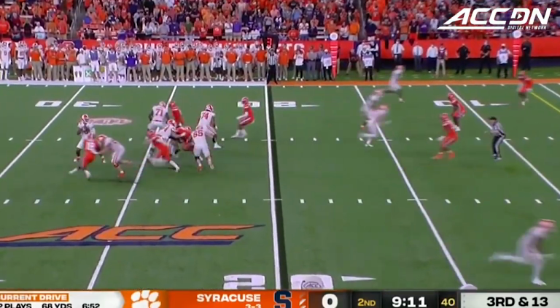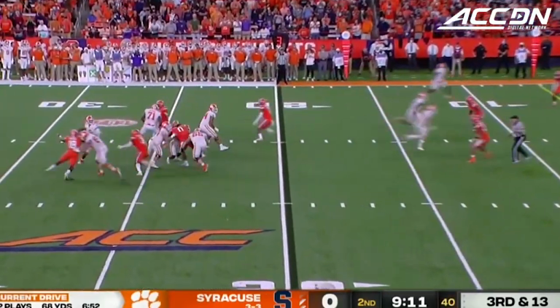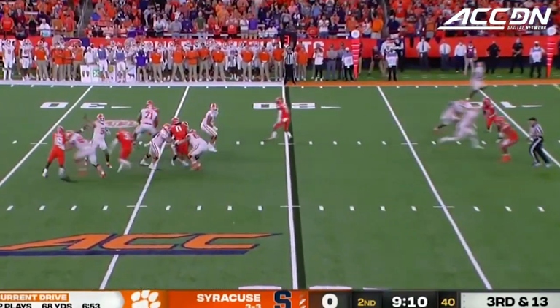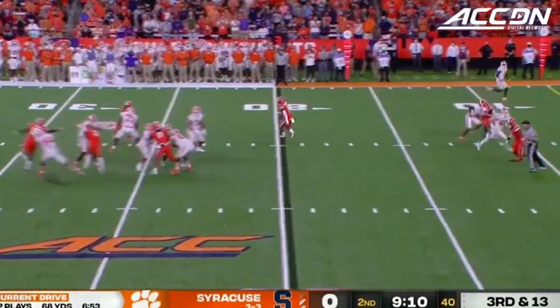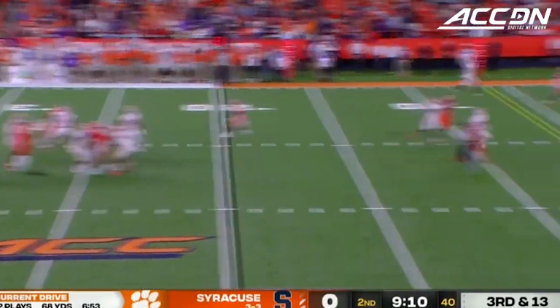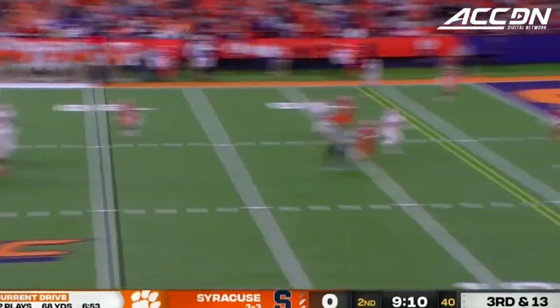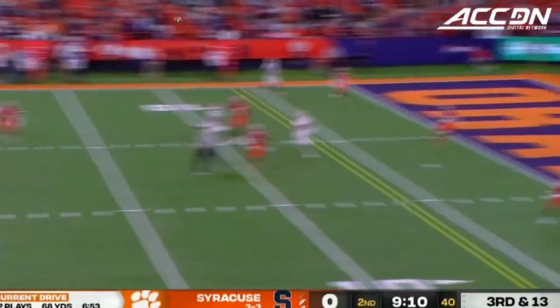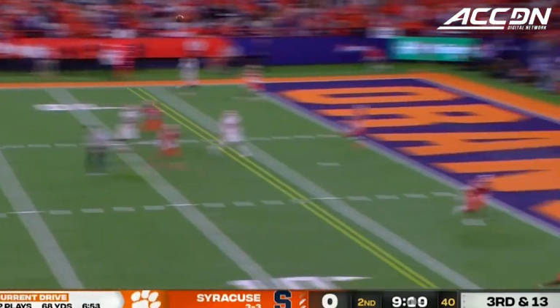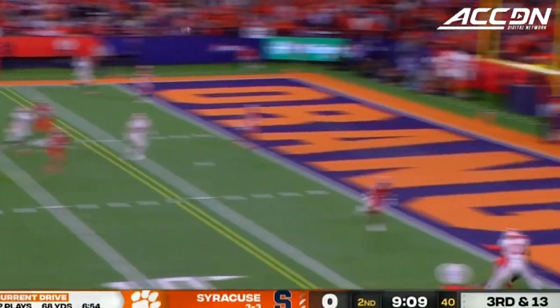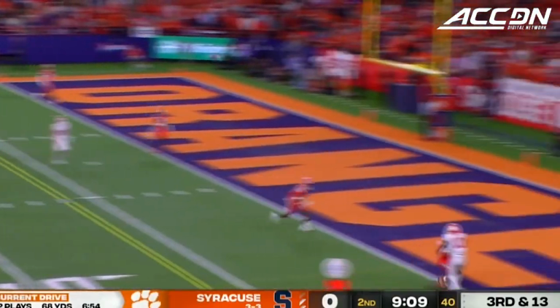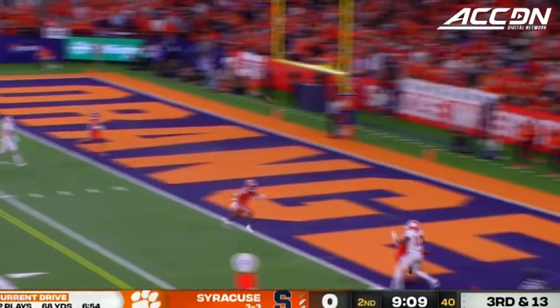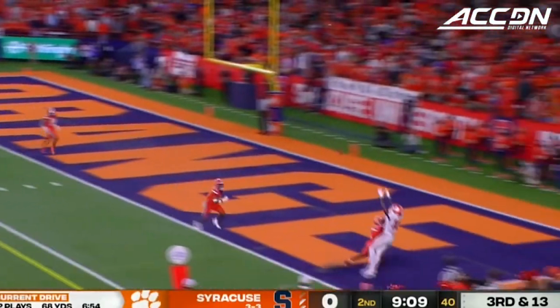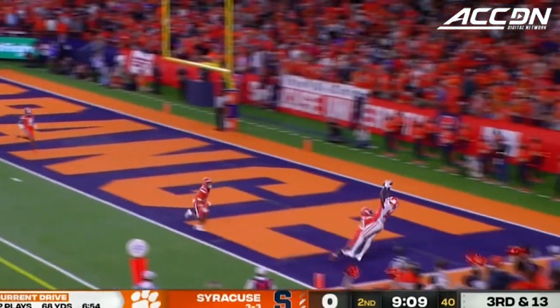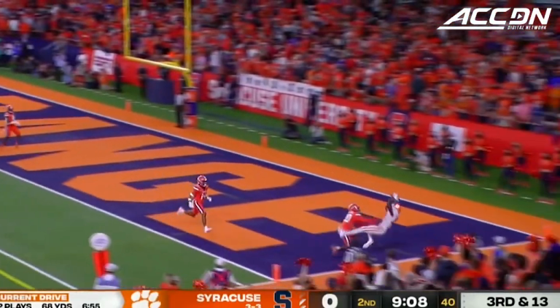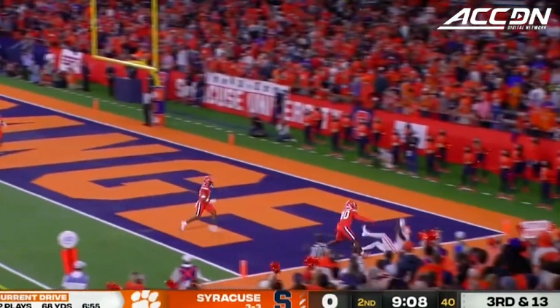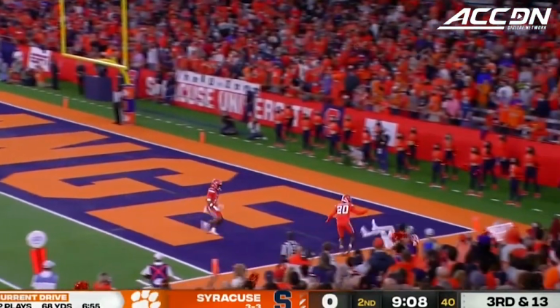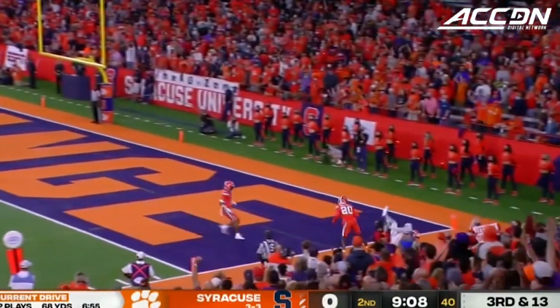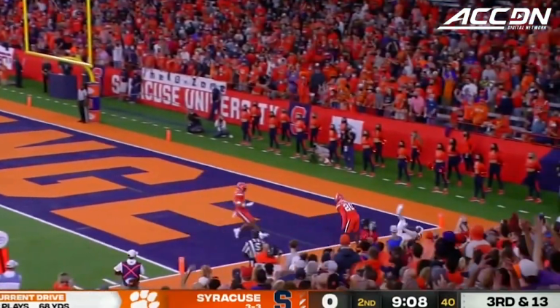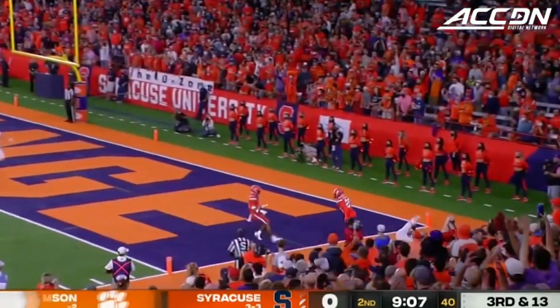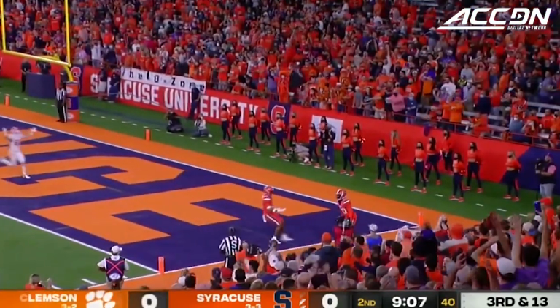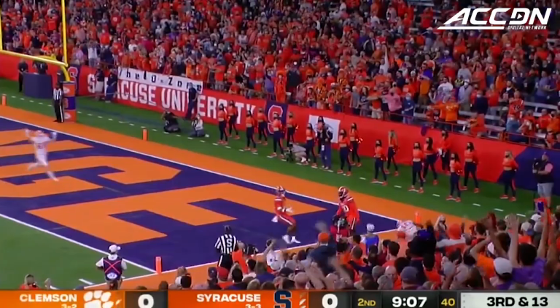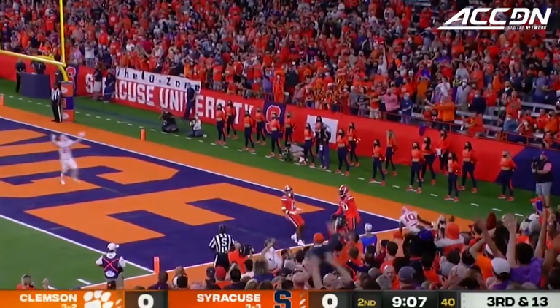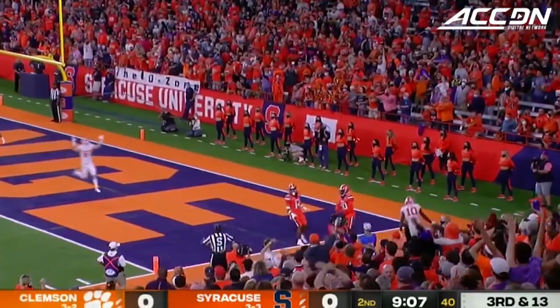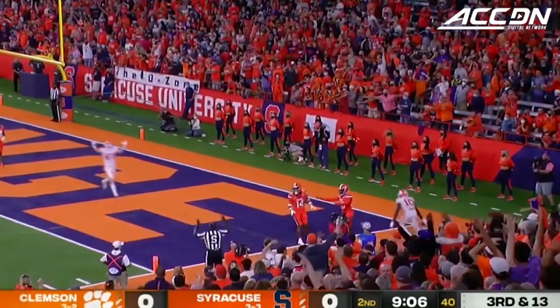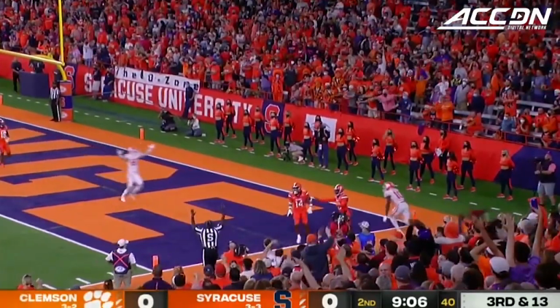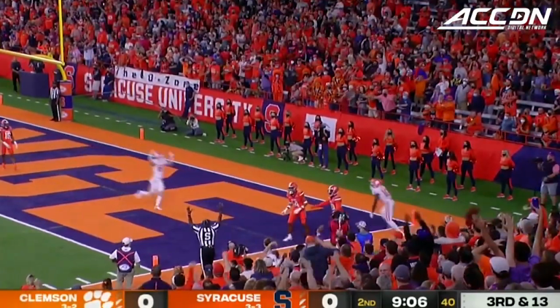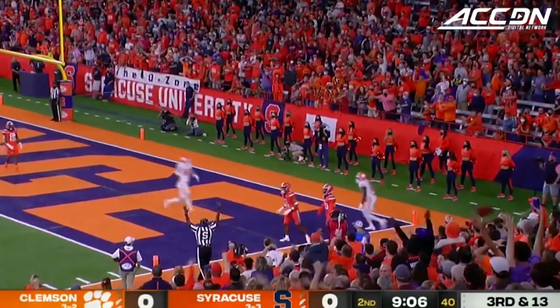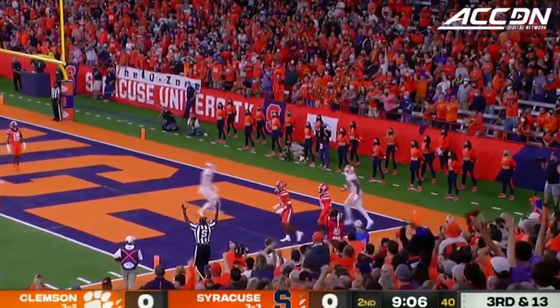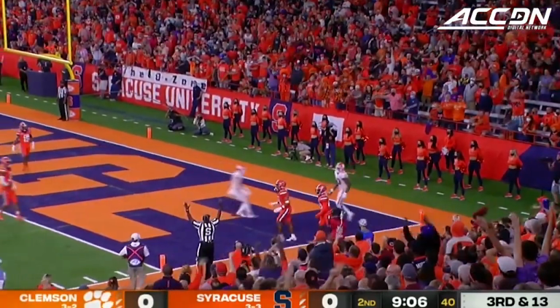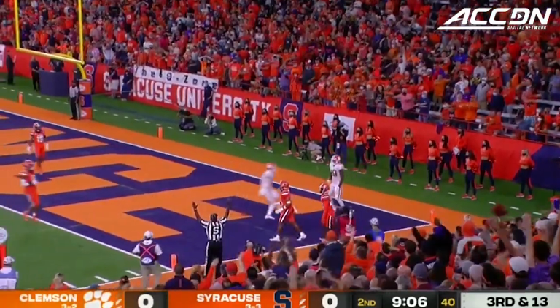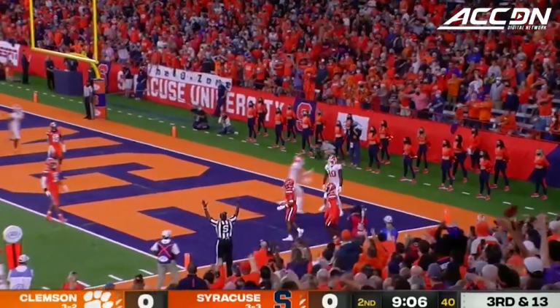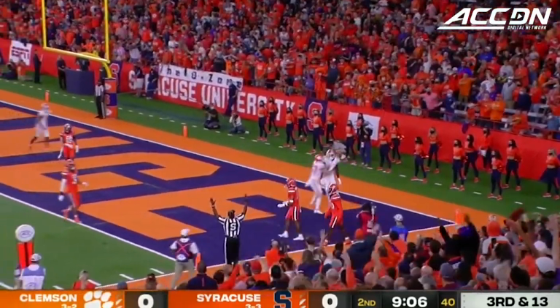There's the pressure, downfield for N'Gotta — touchdown, Clemson!